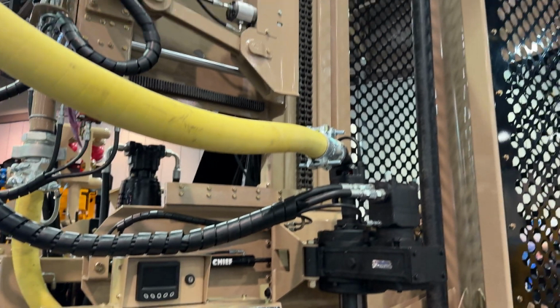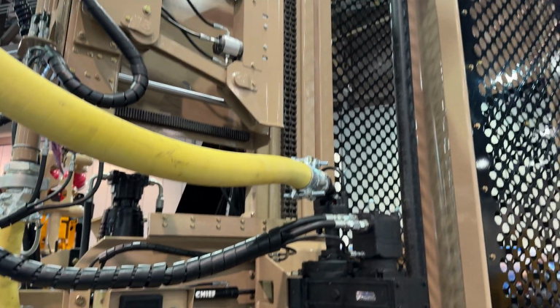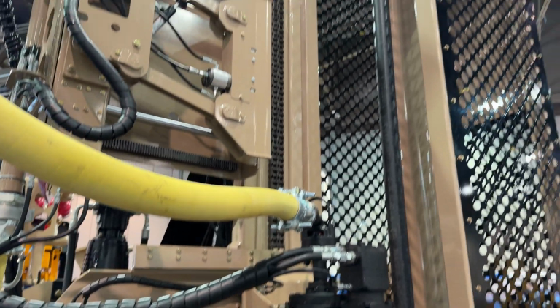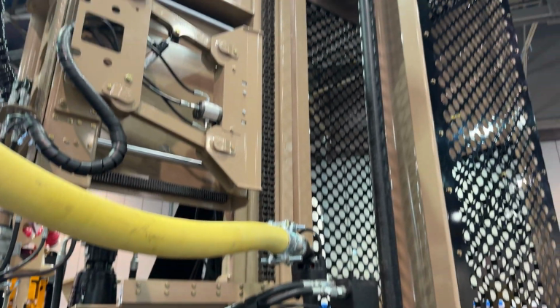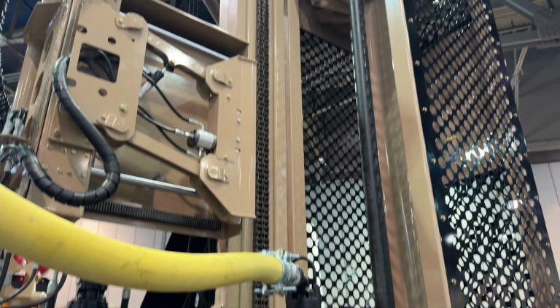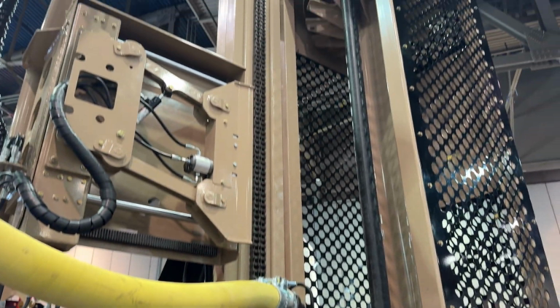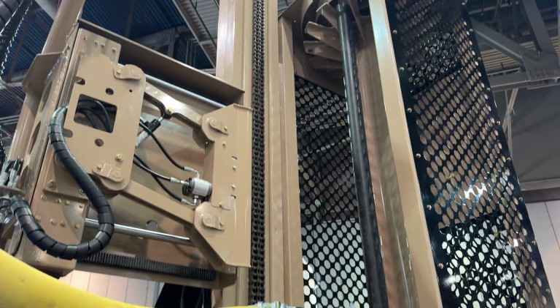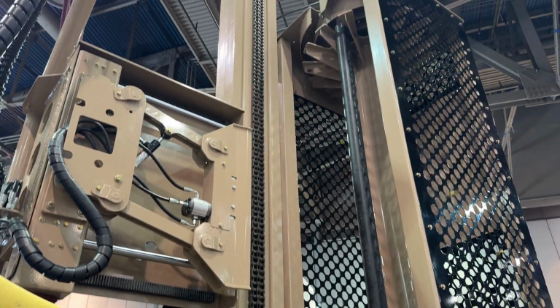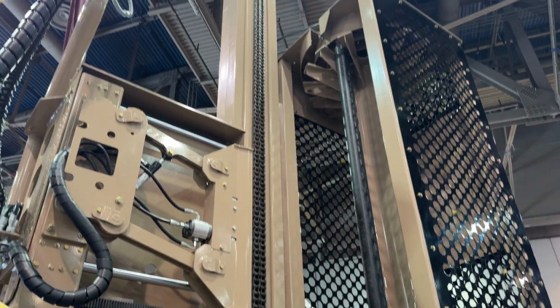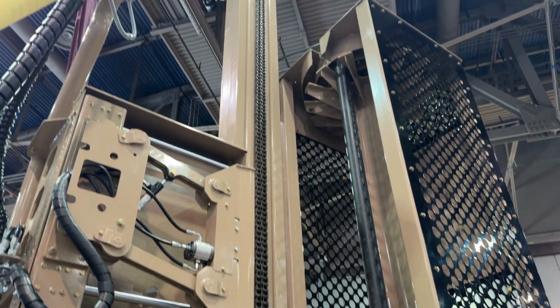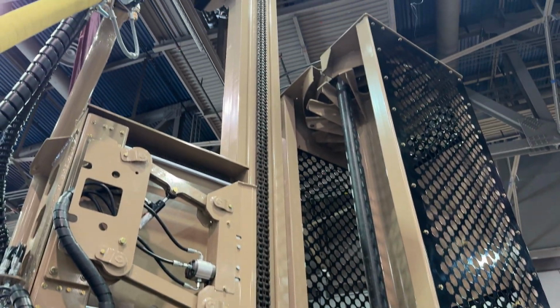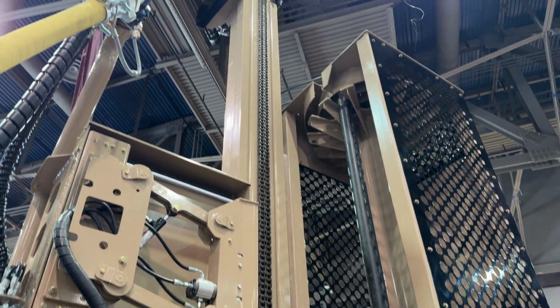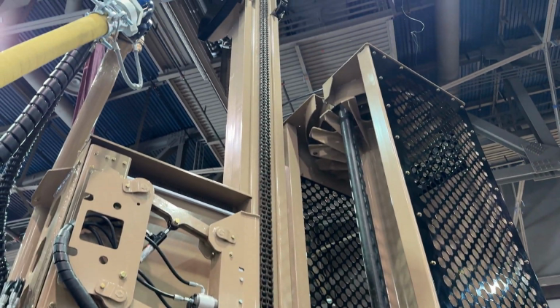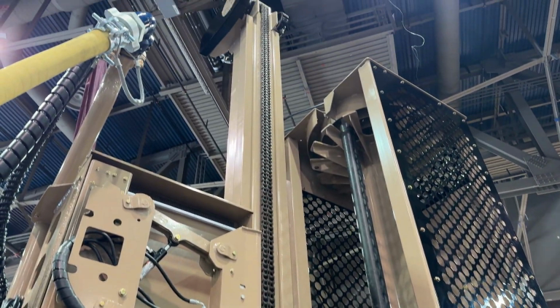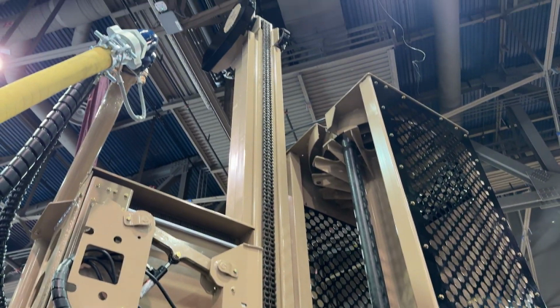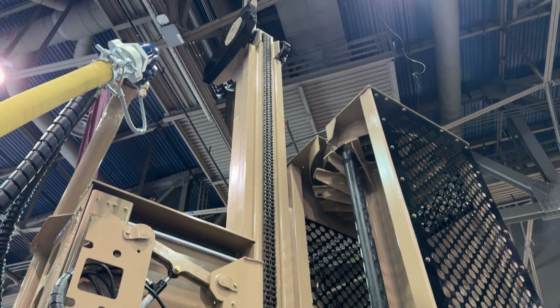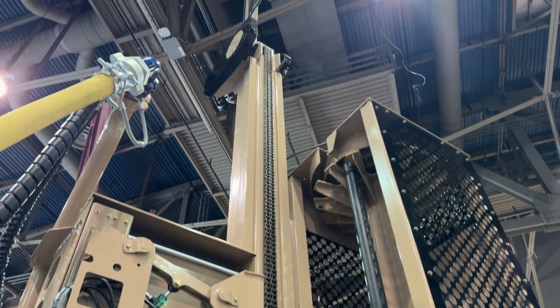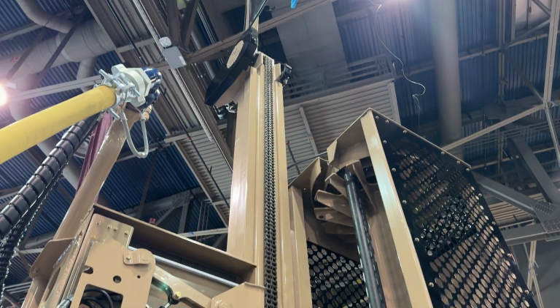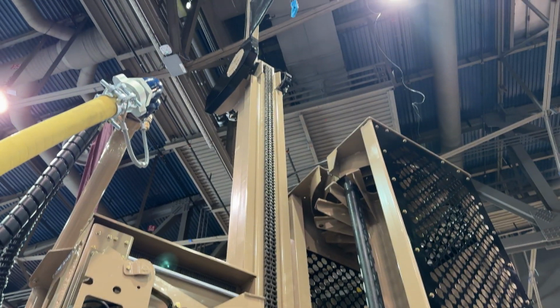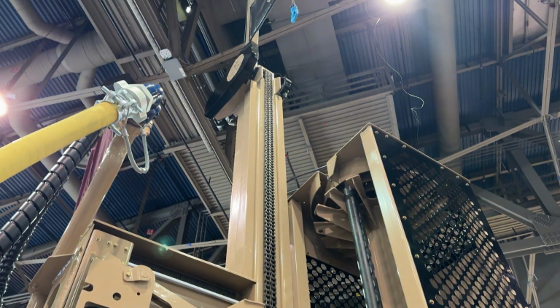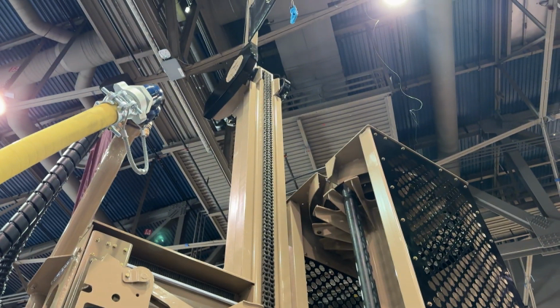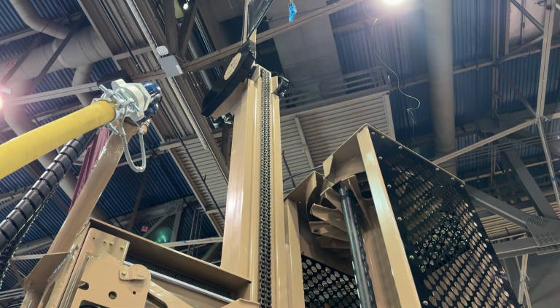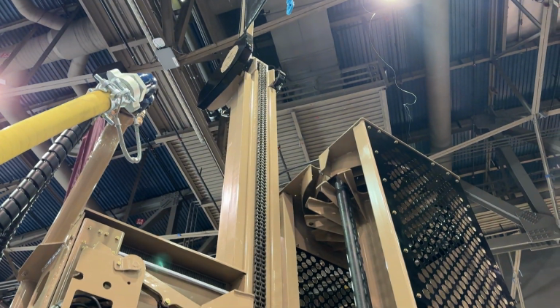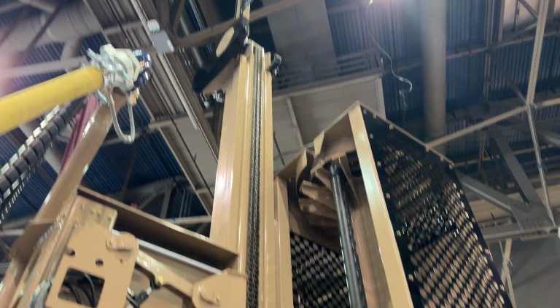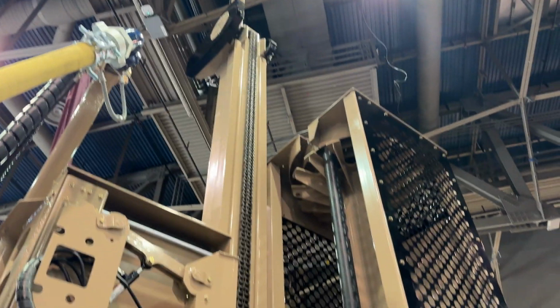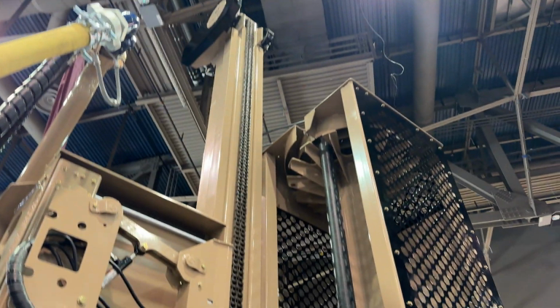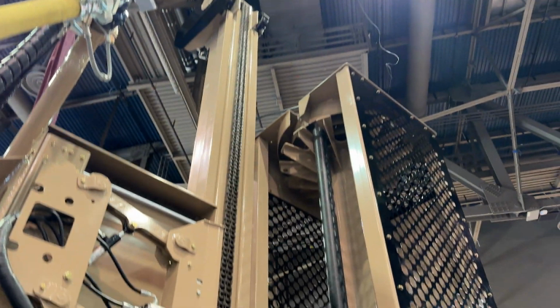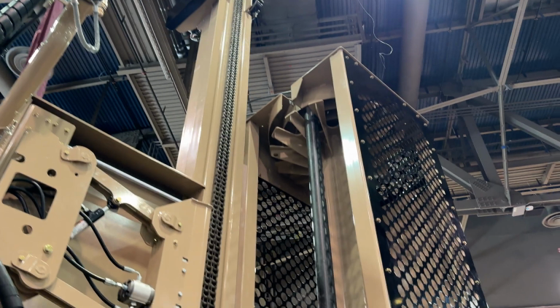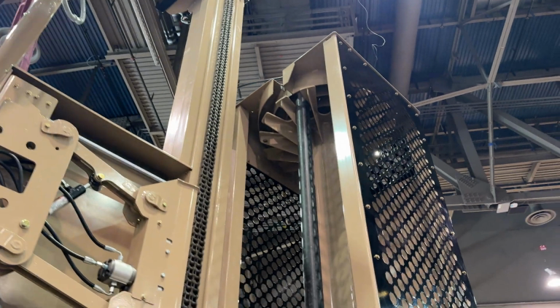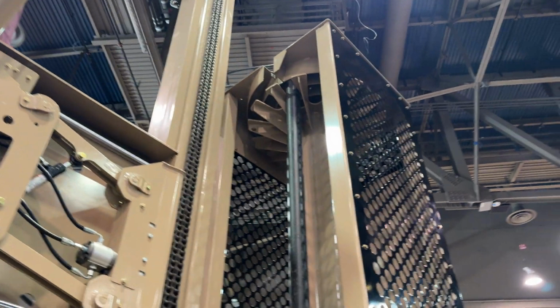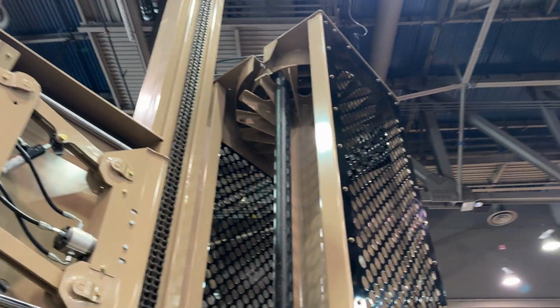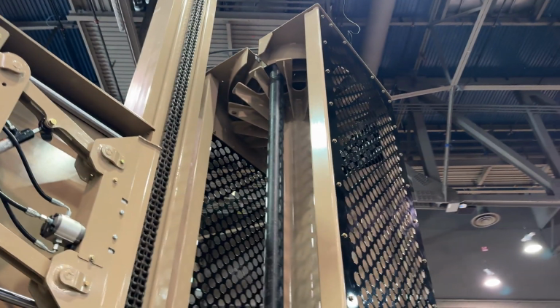All right, what do we got here? Got a rod carousel. Oh, look at this rod carousel.